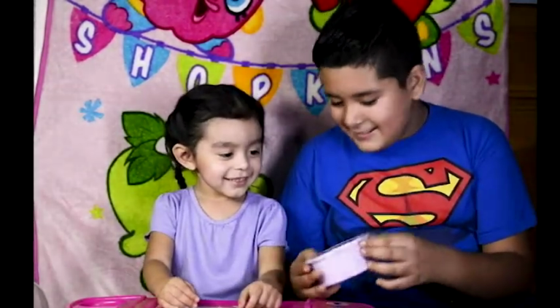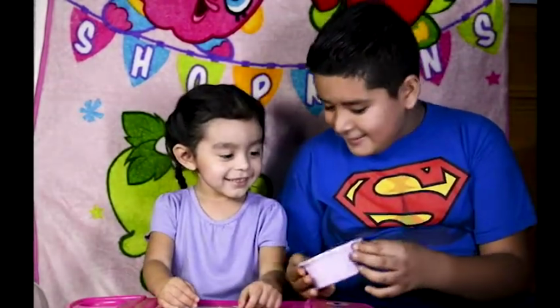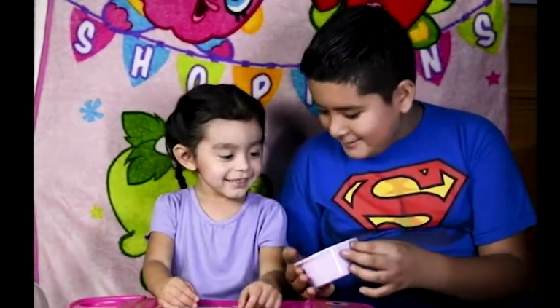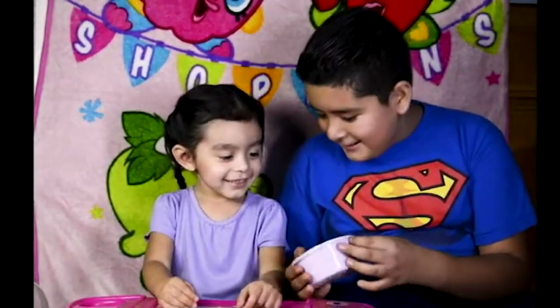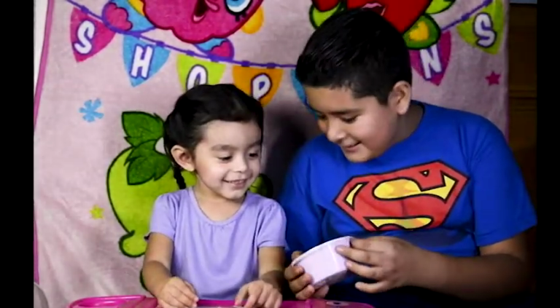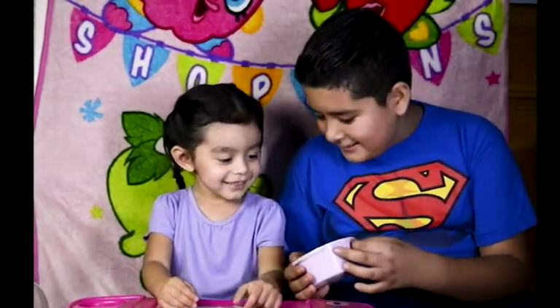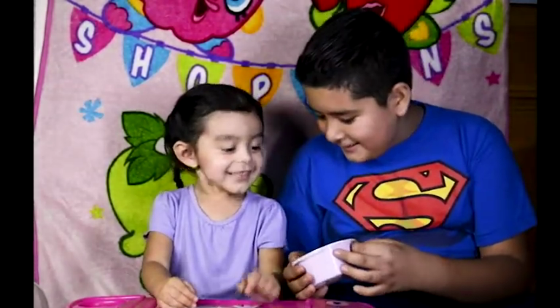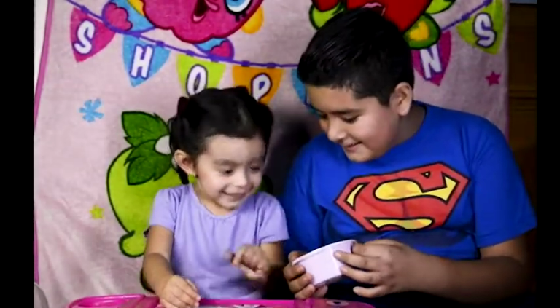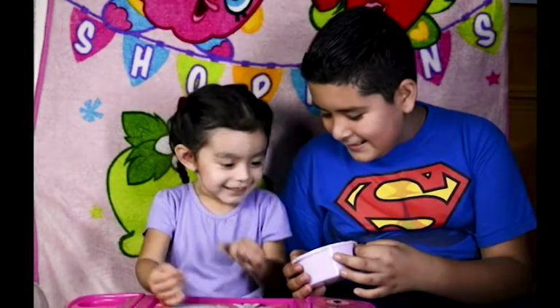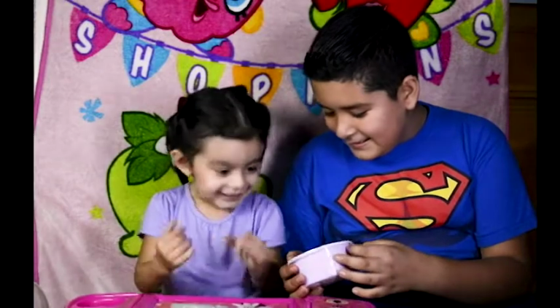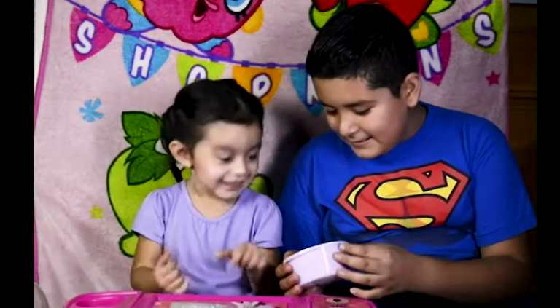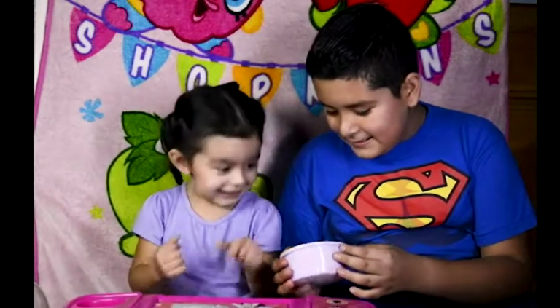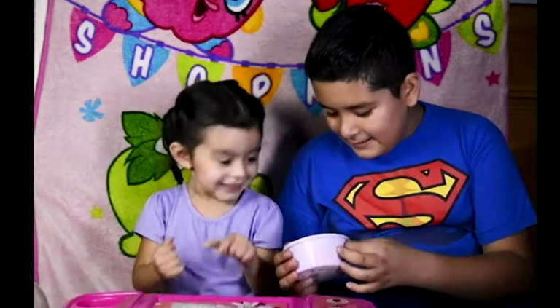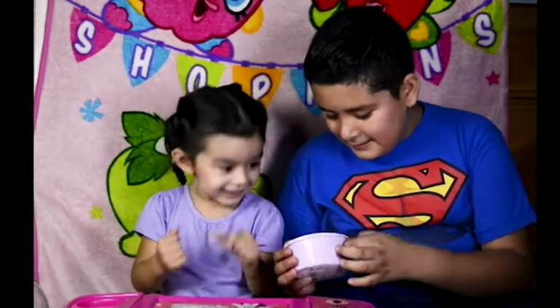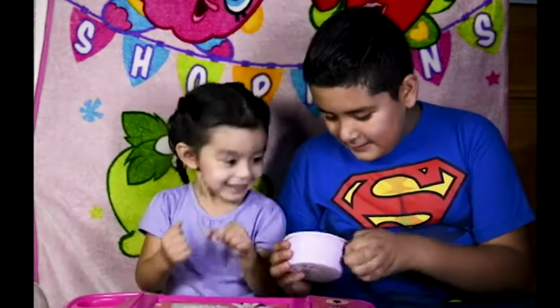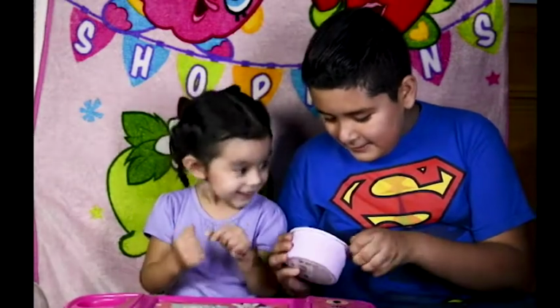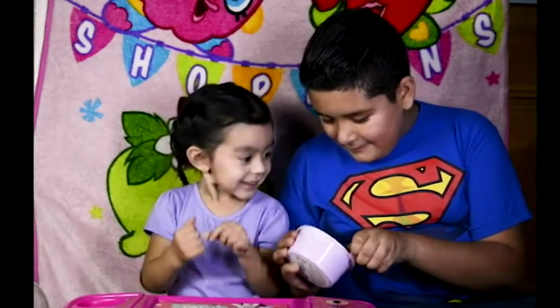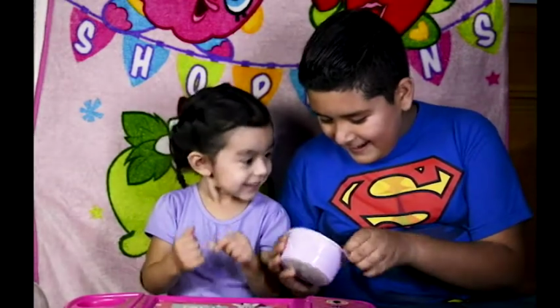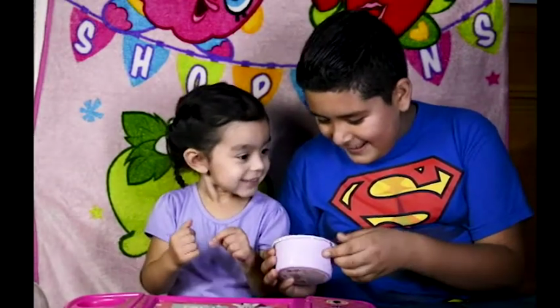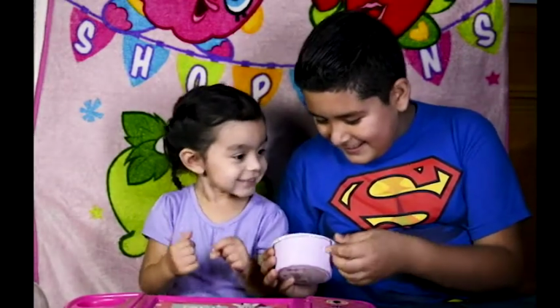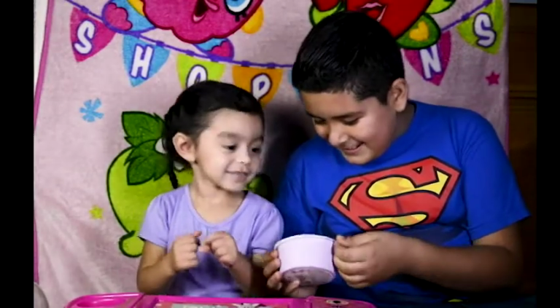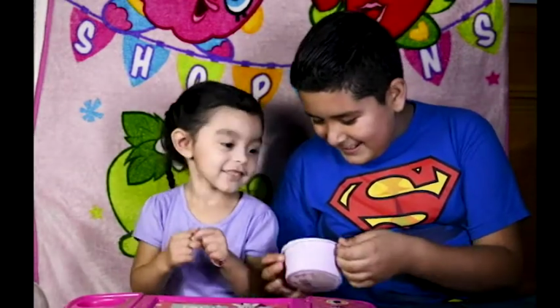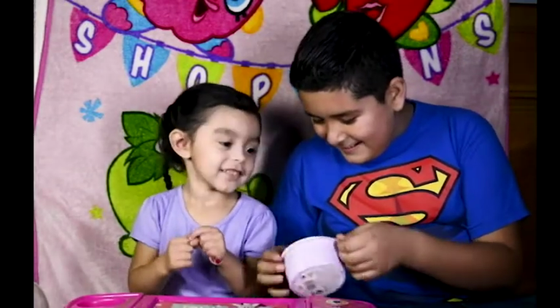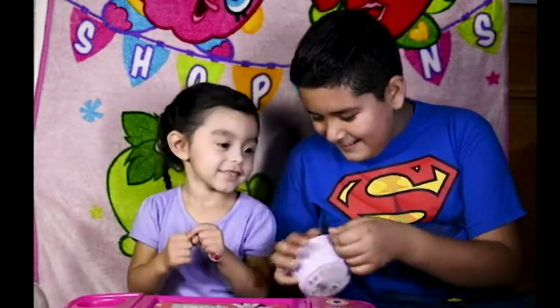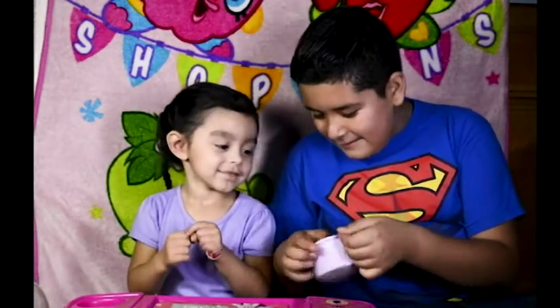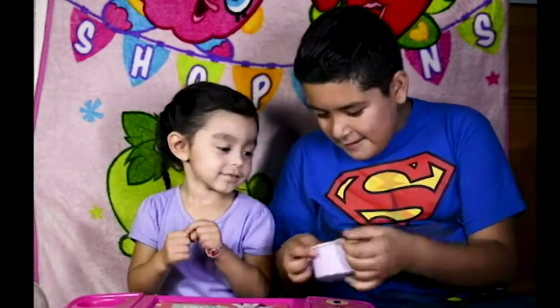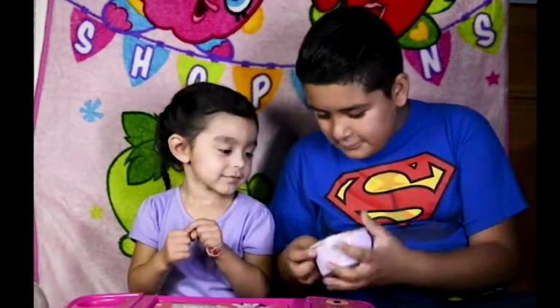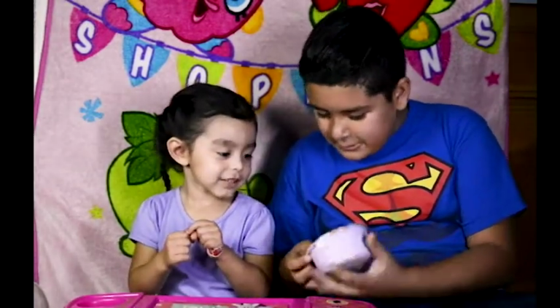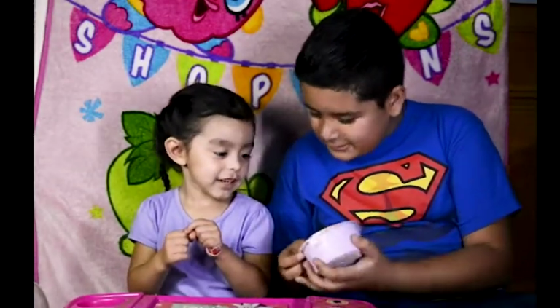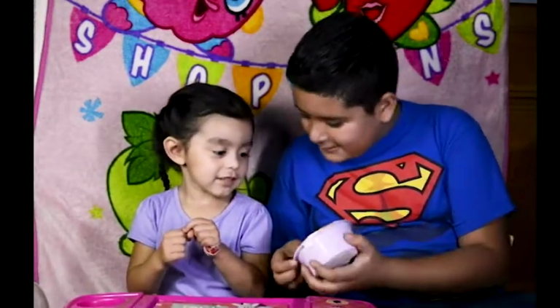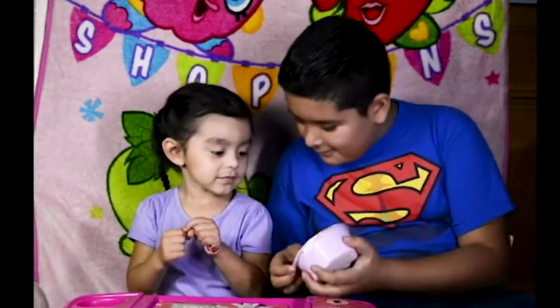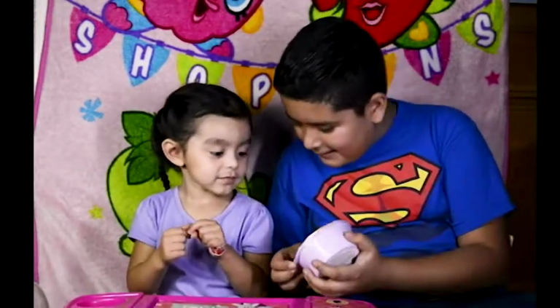You ready to open it? Alright, you take it out. Which one do you want?